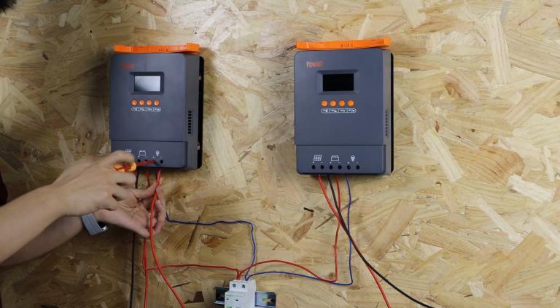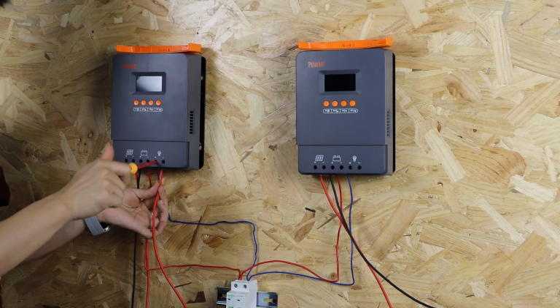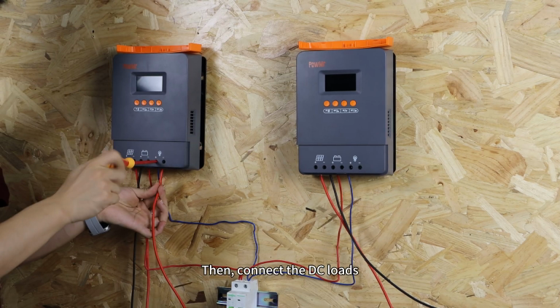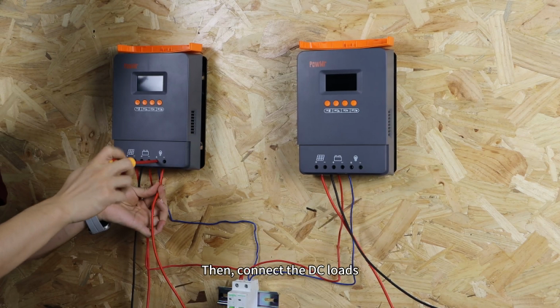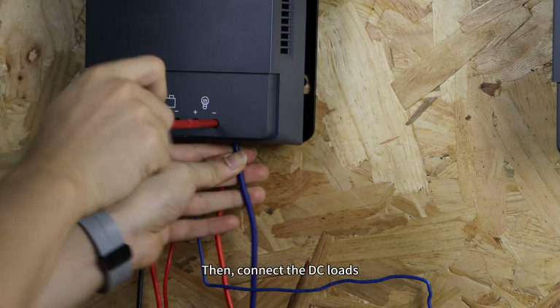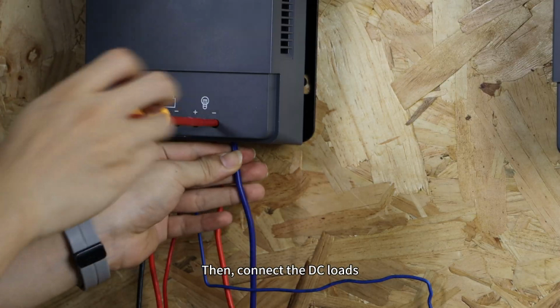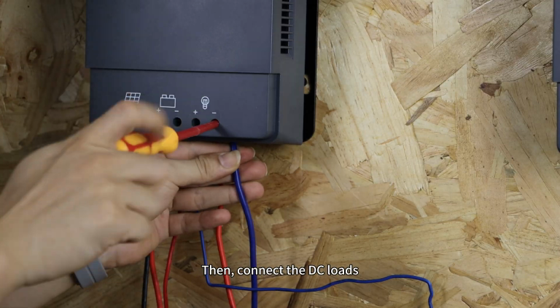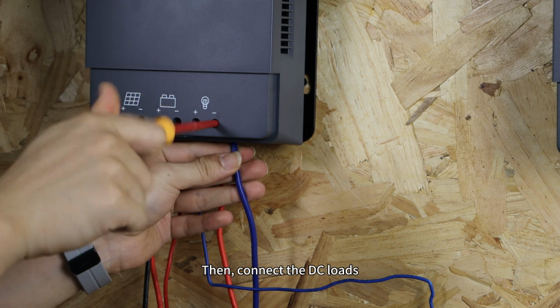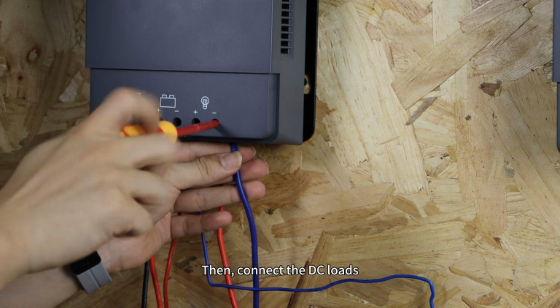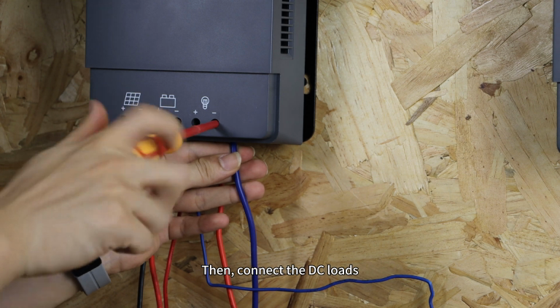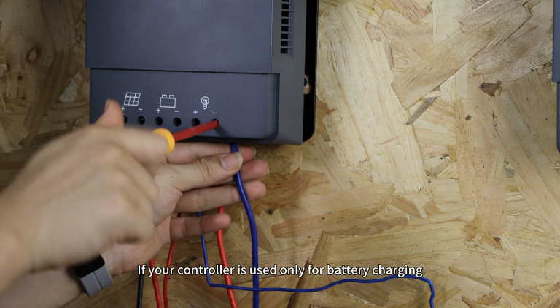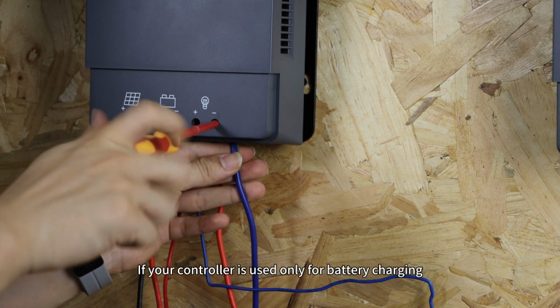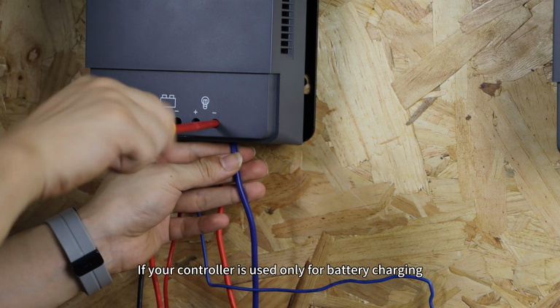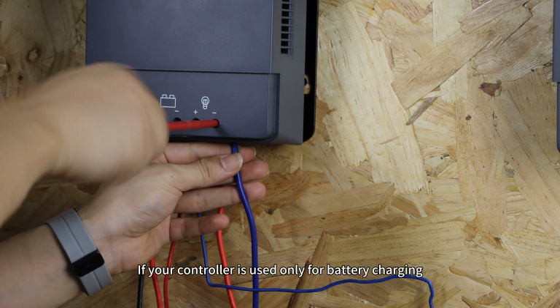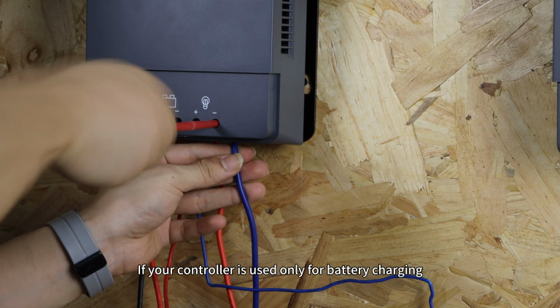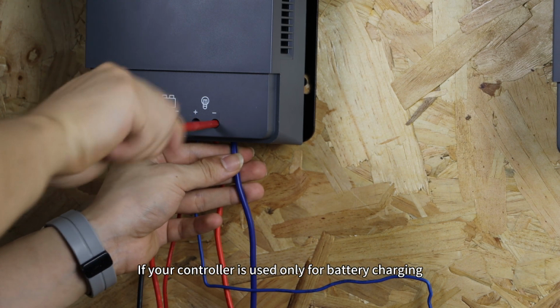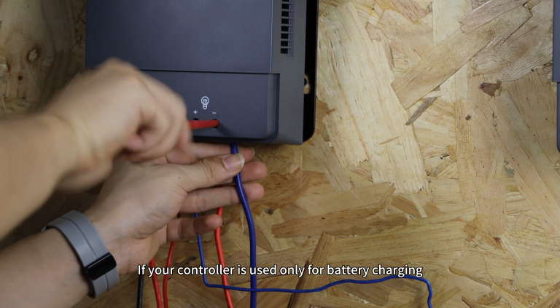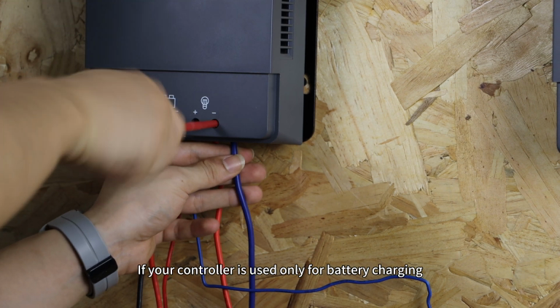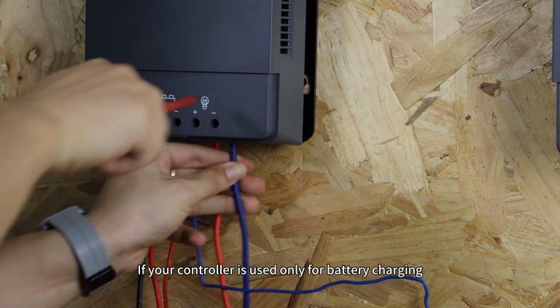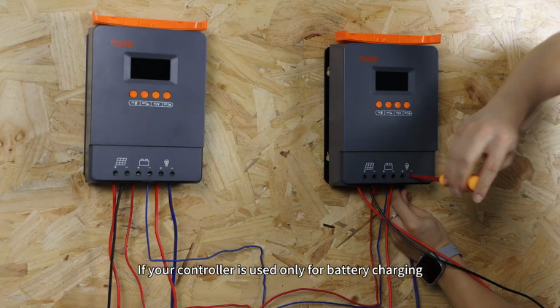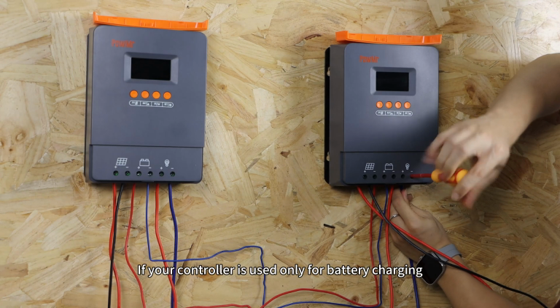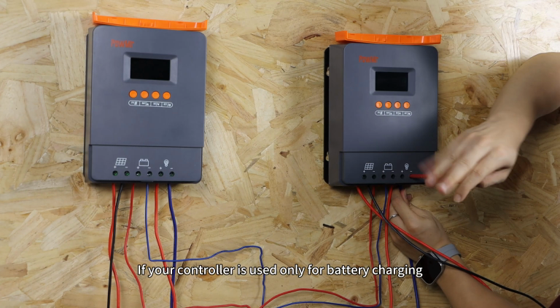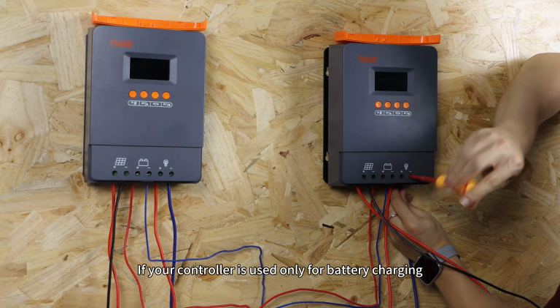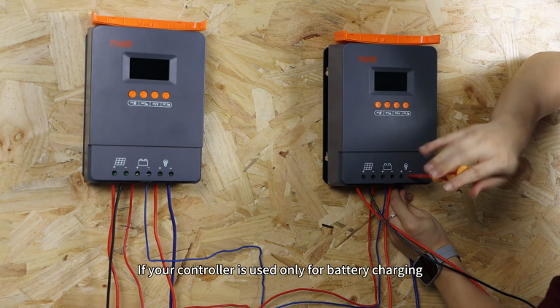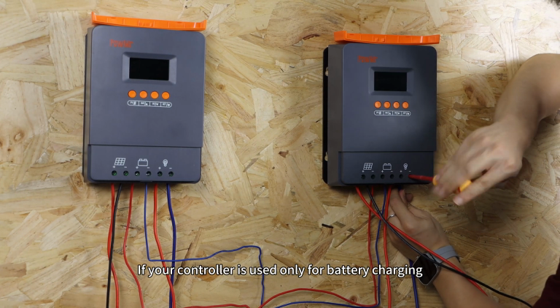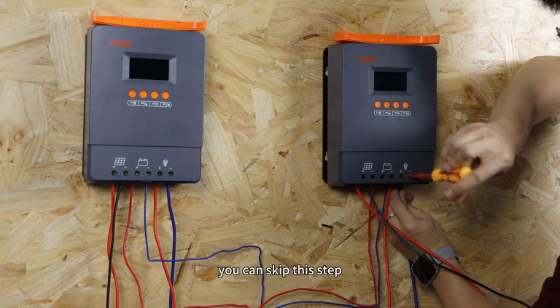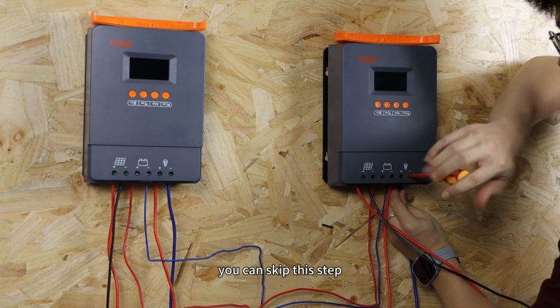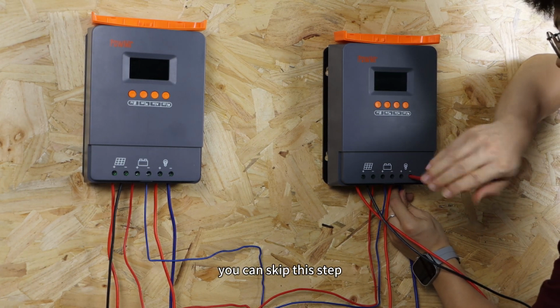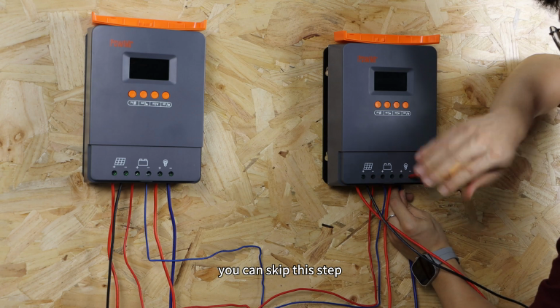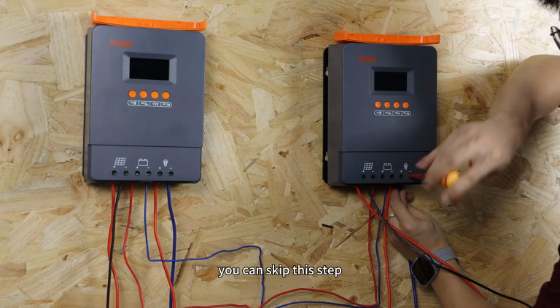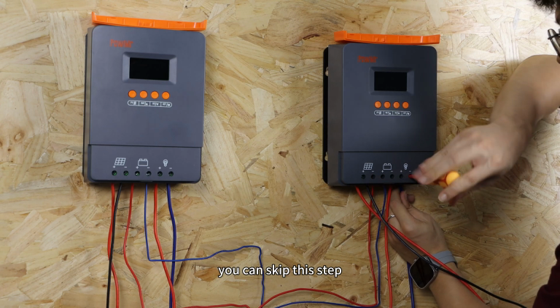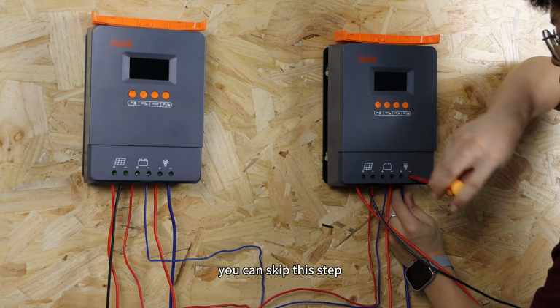Then connect the DC loads. If your controller is used only for battery charging, you can skip this step.